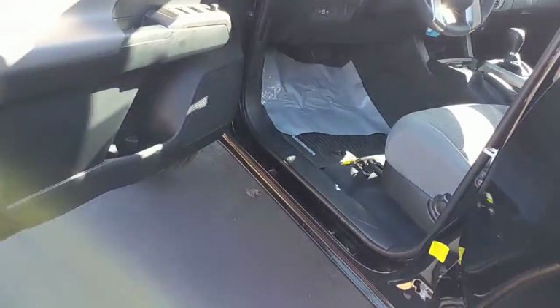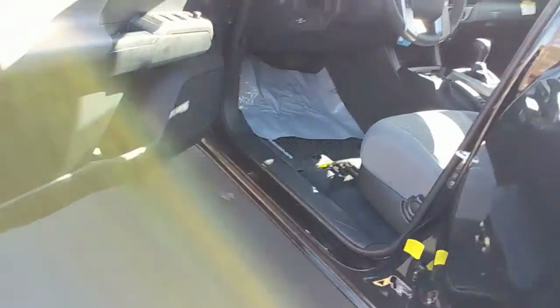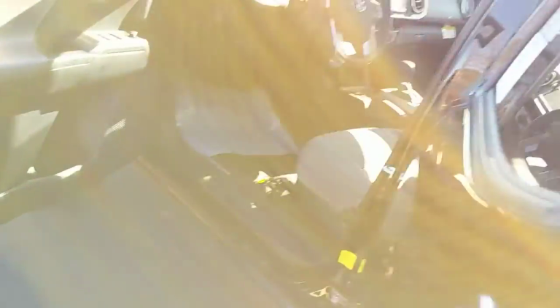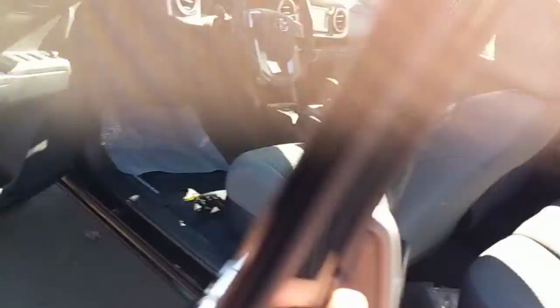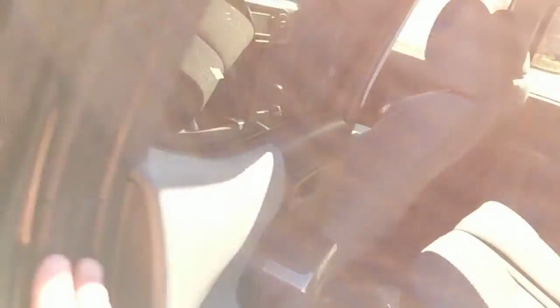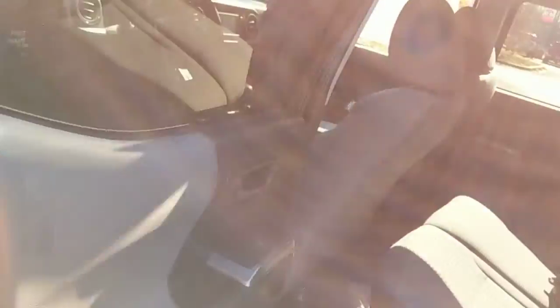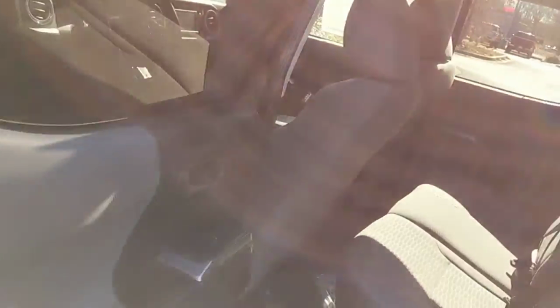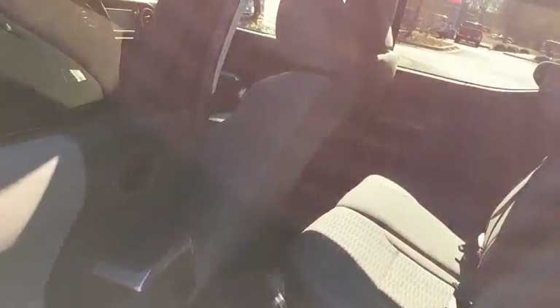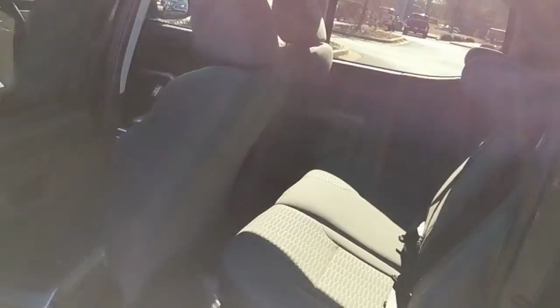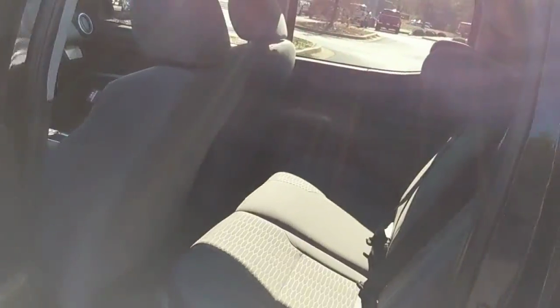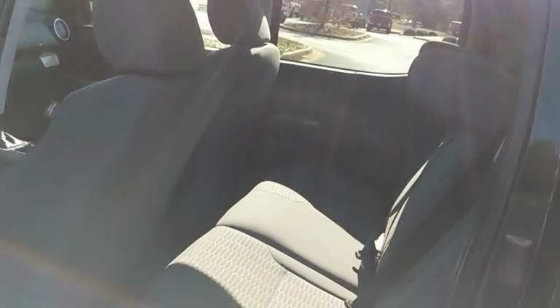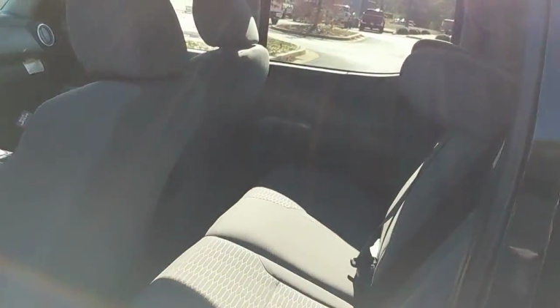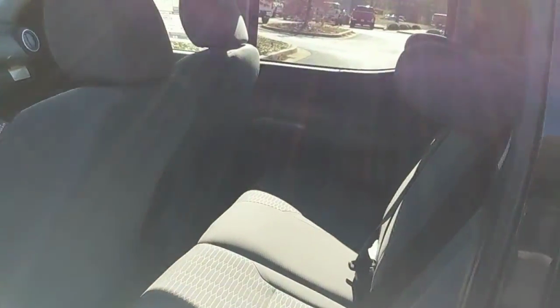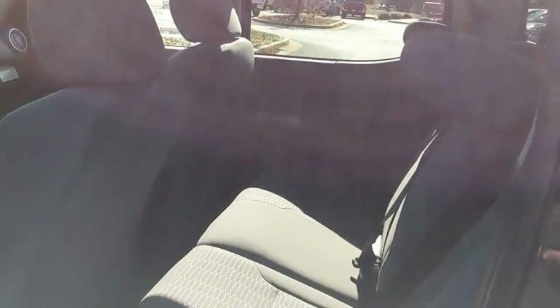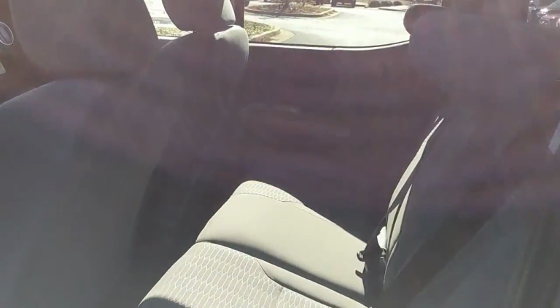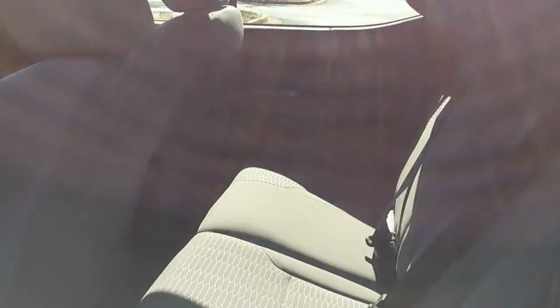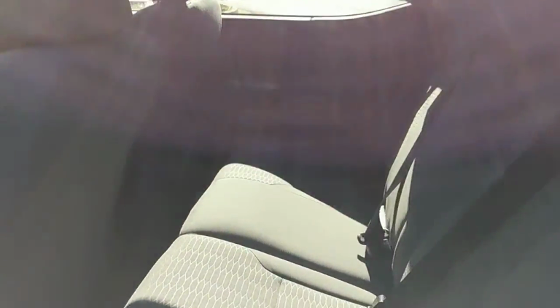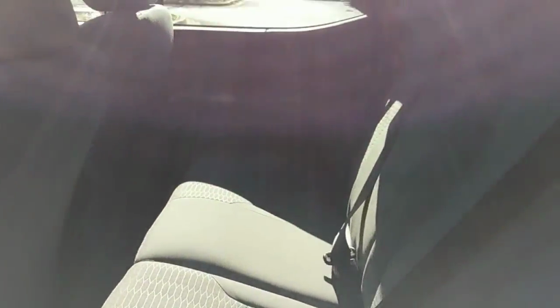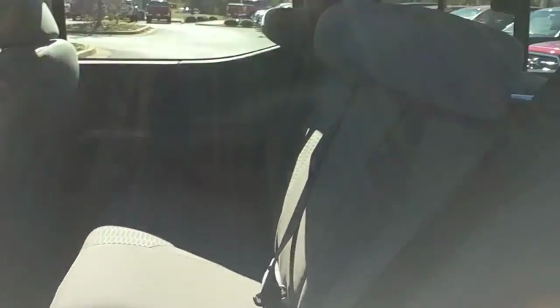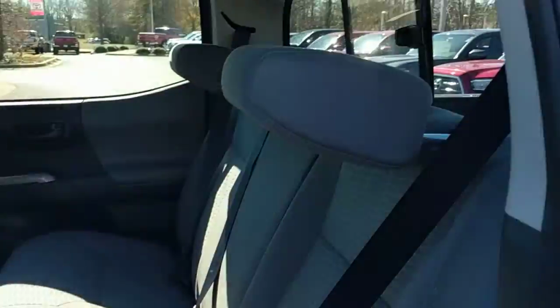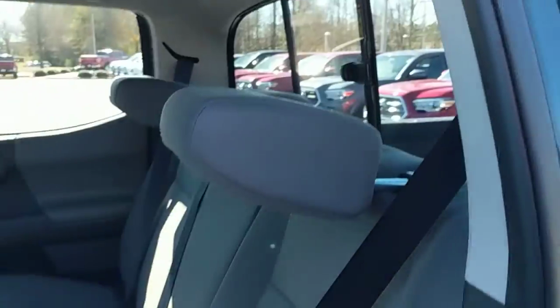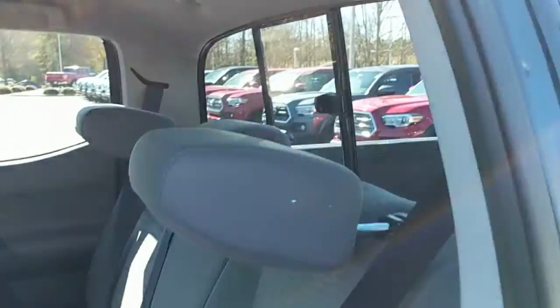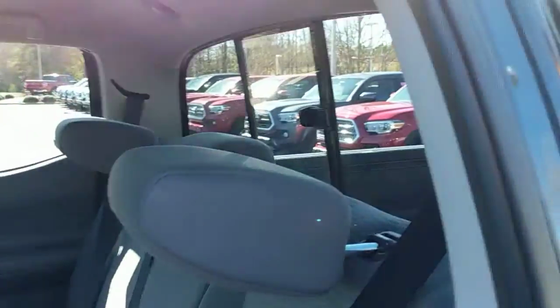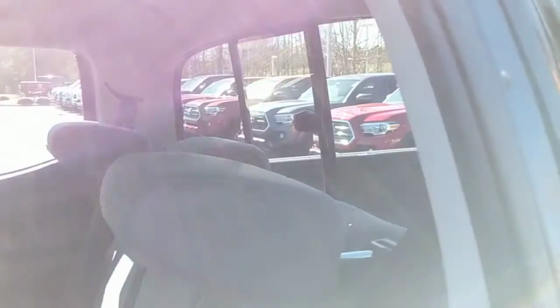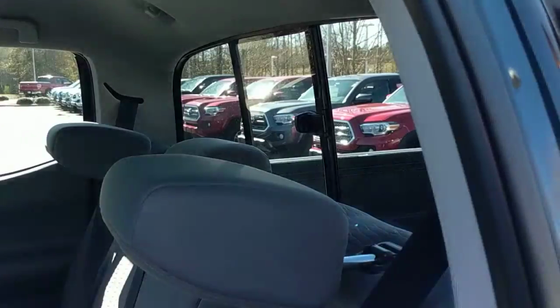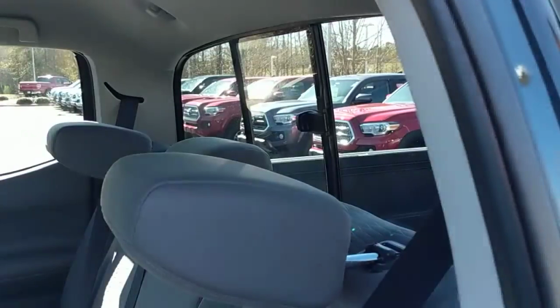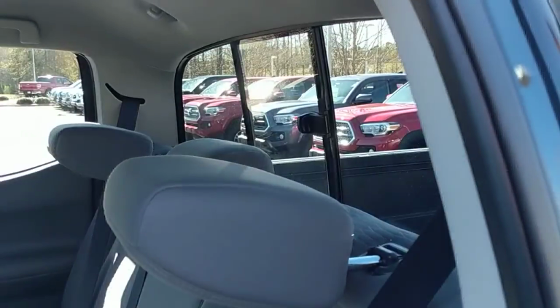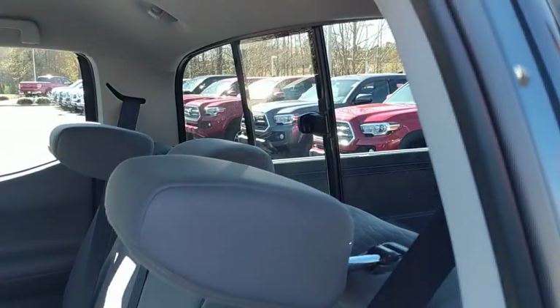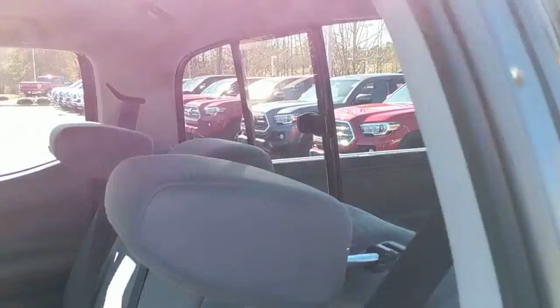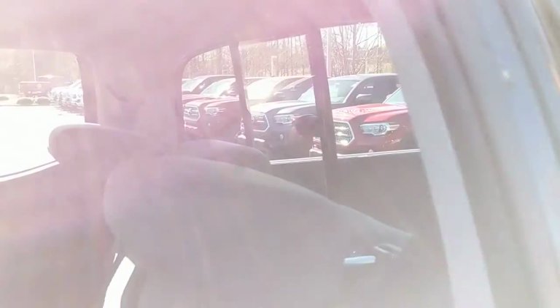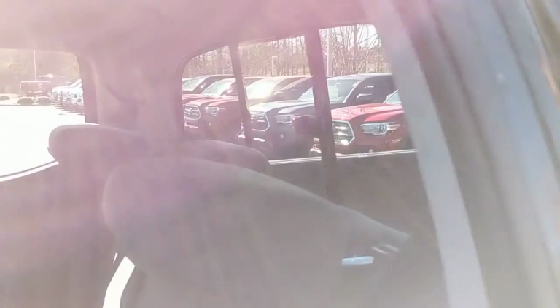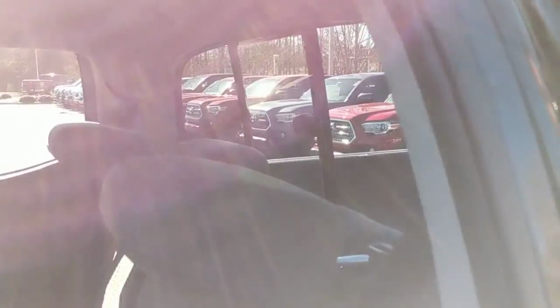Open it up. Nice back seat here. We do have a sliding back window.